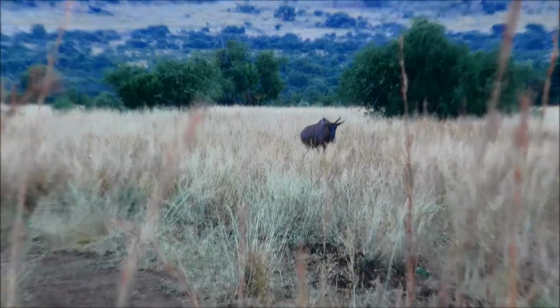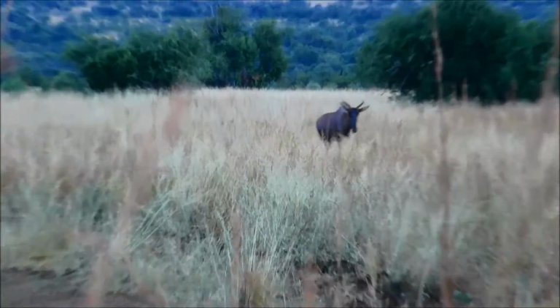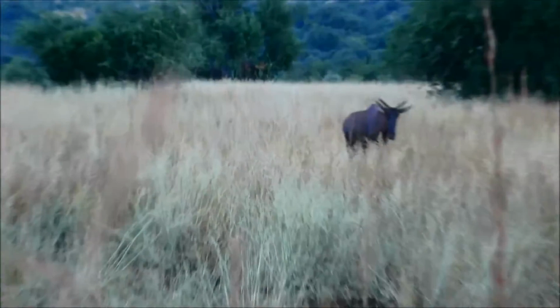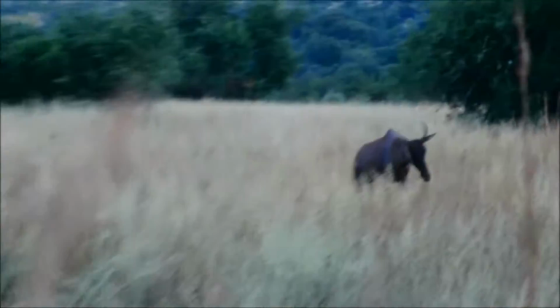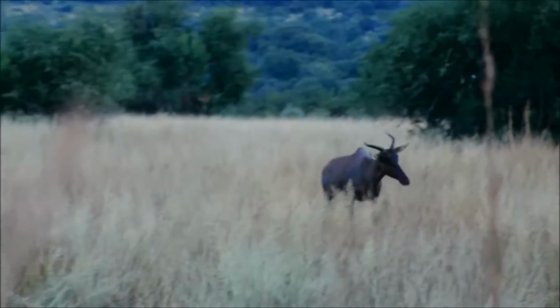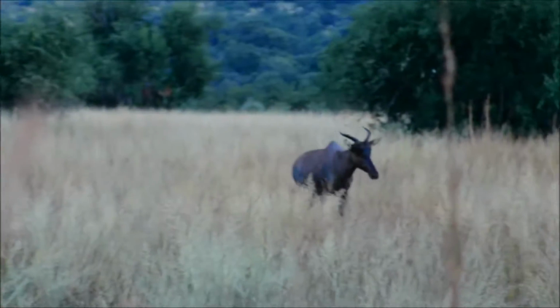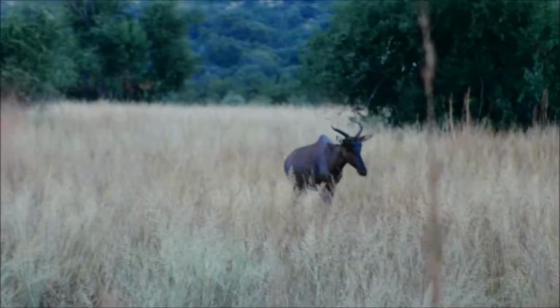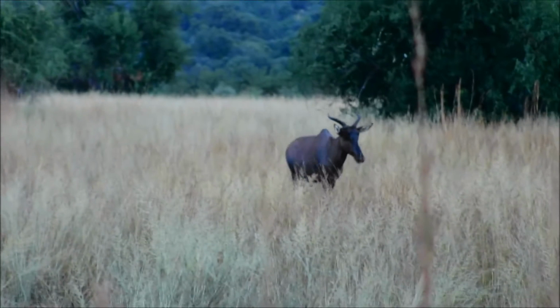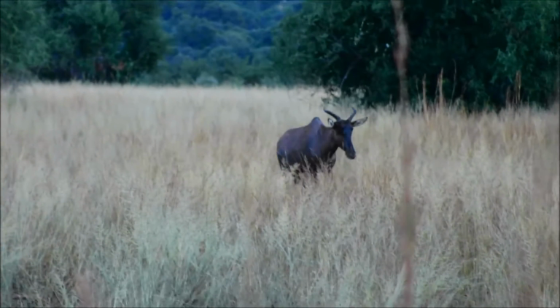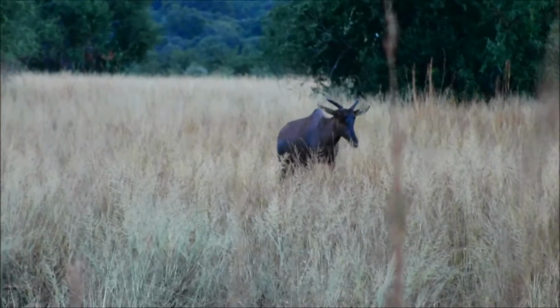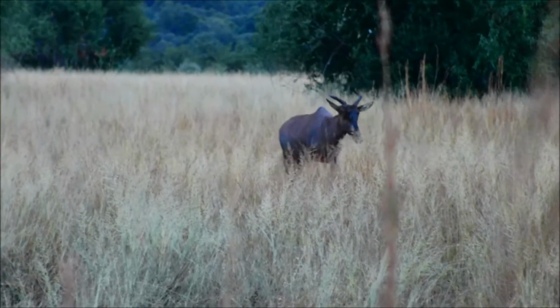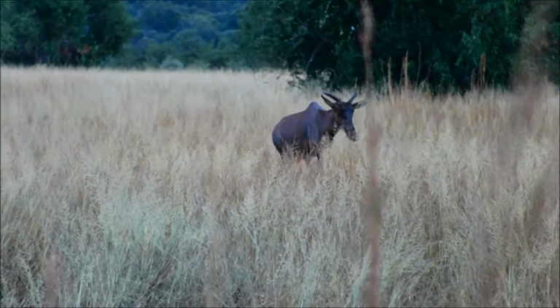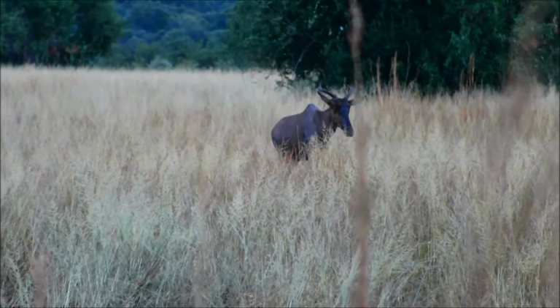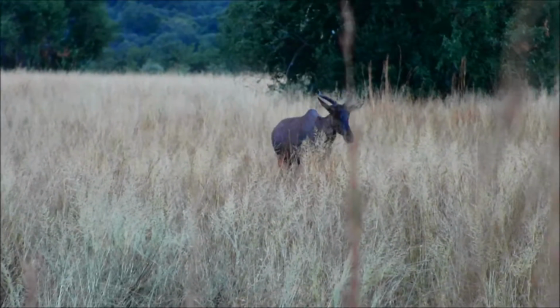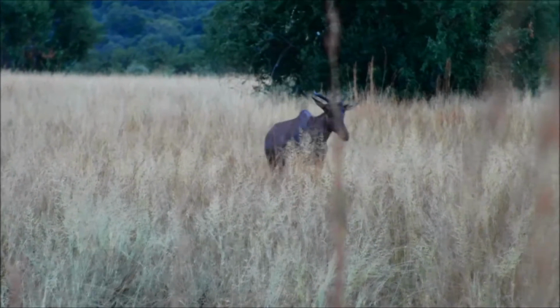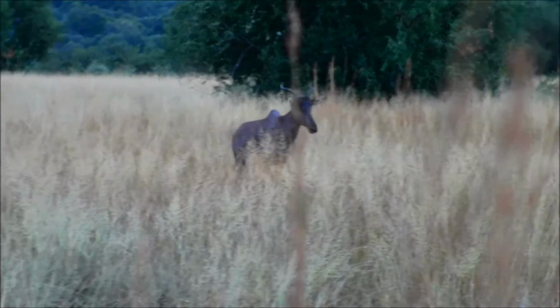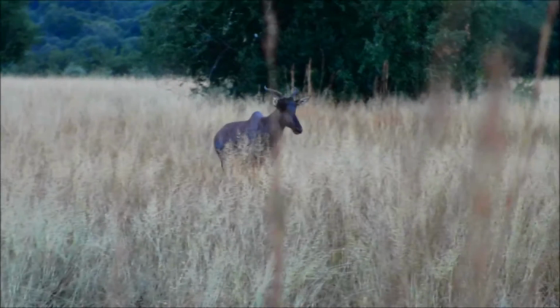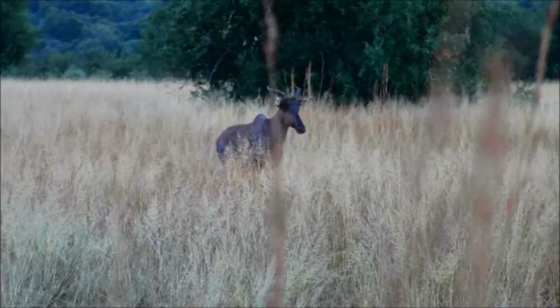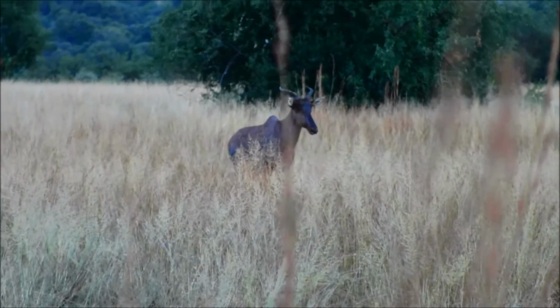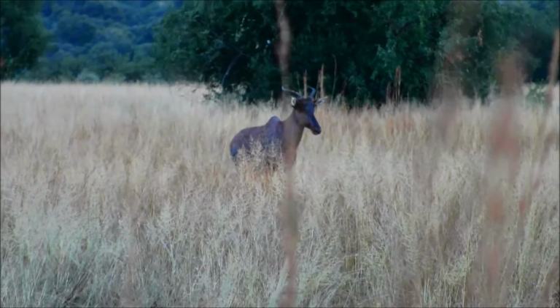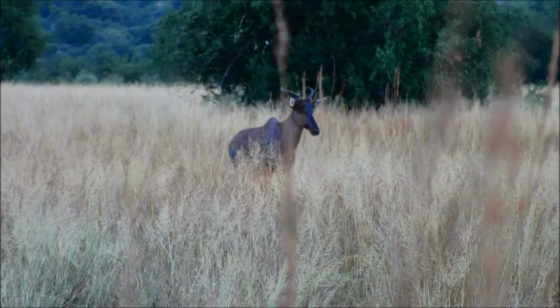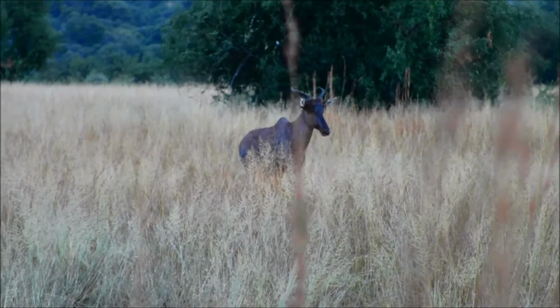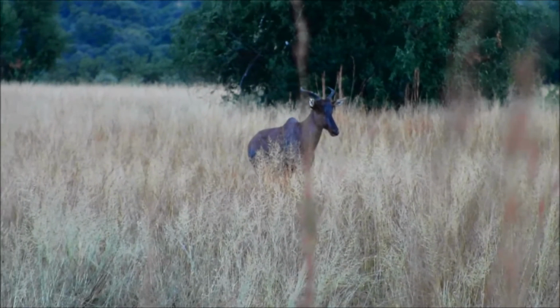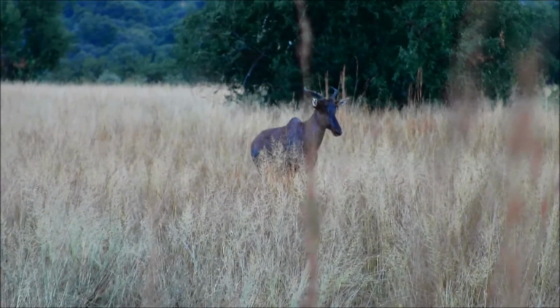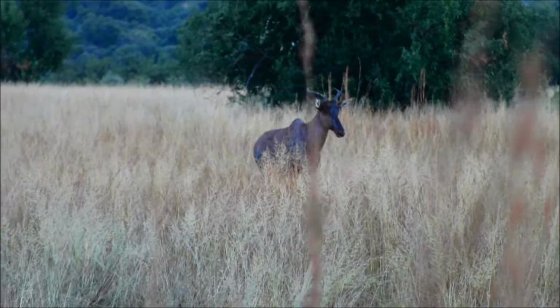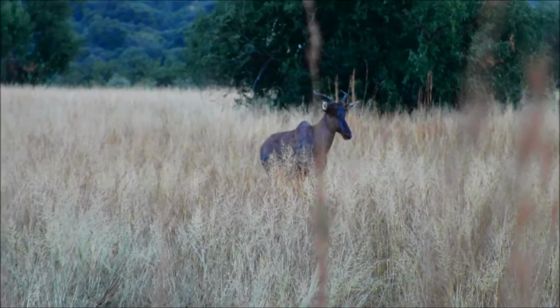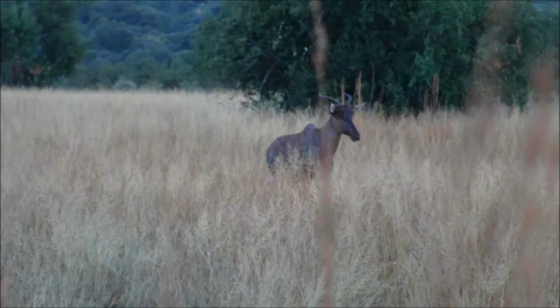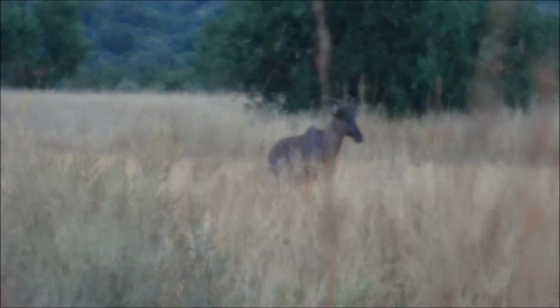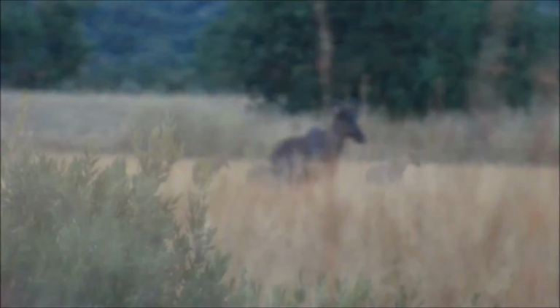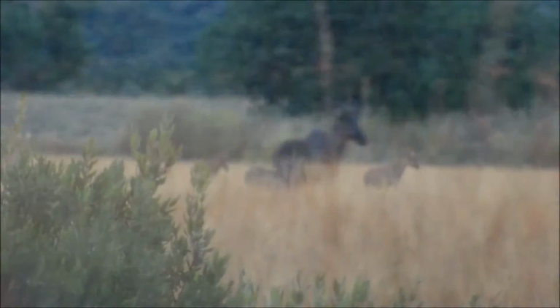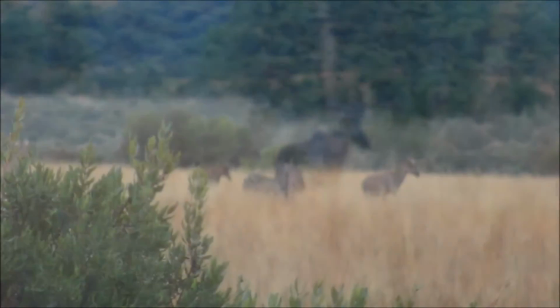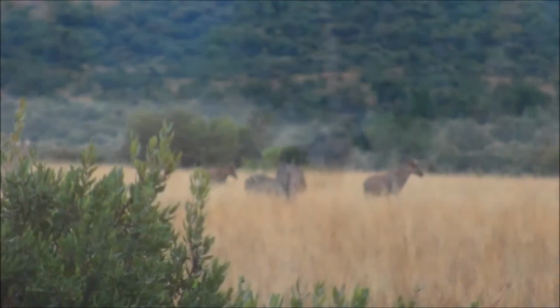That one is alone — it's a territorial bull. He's protecting his place, looking for a mate.